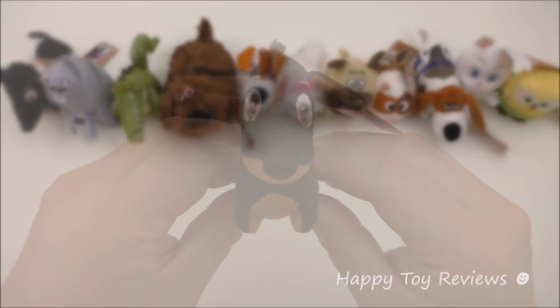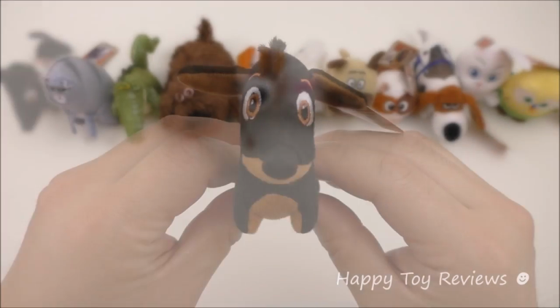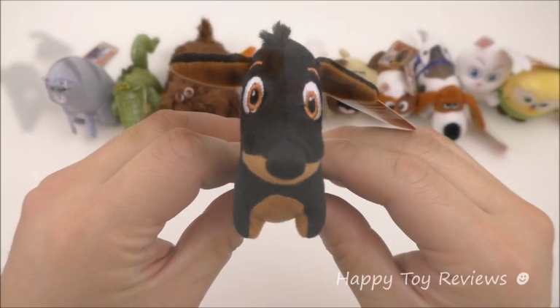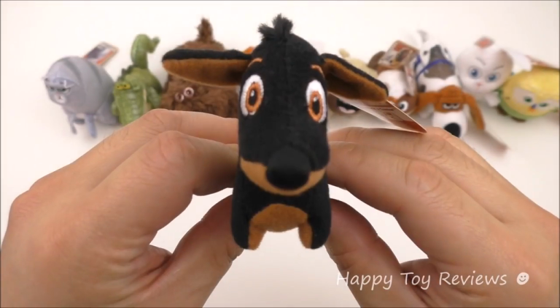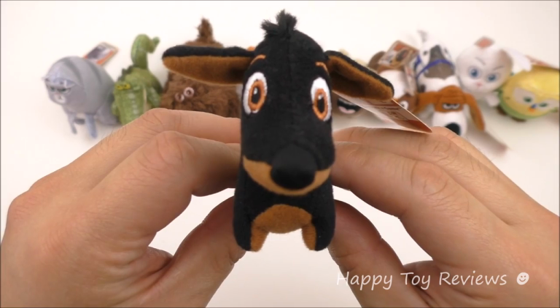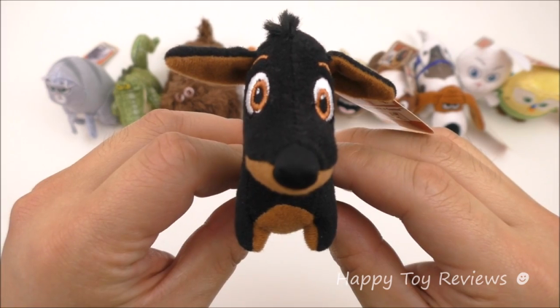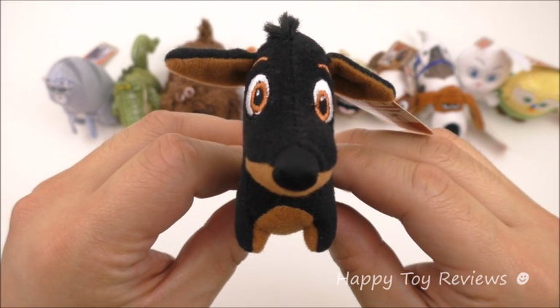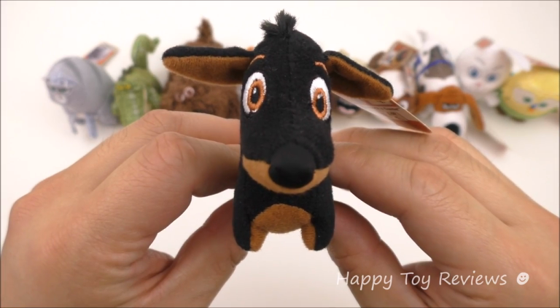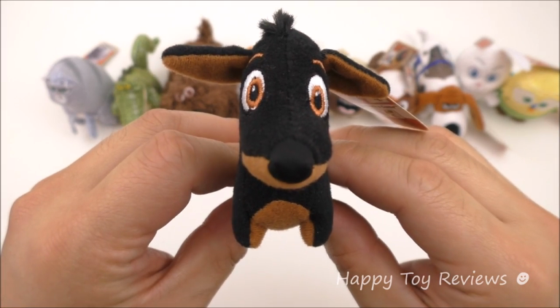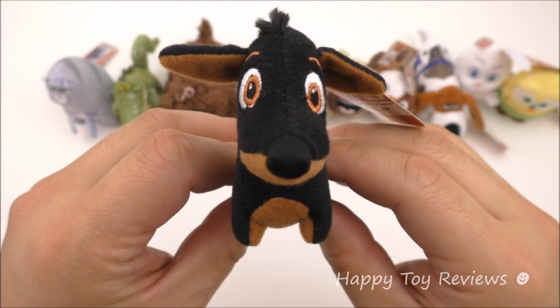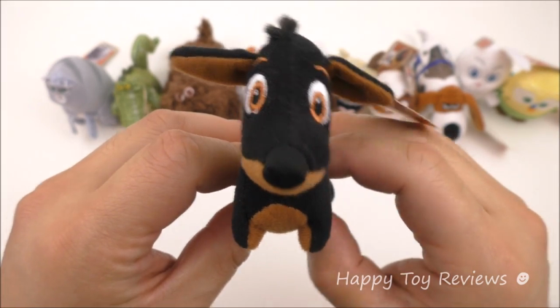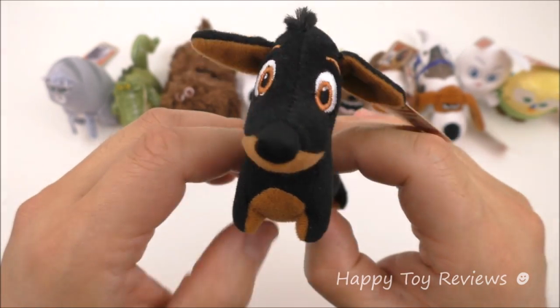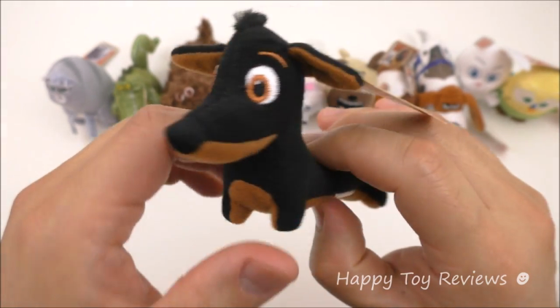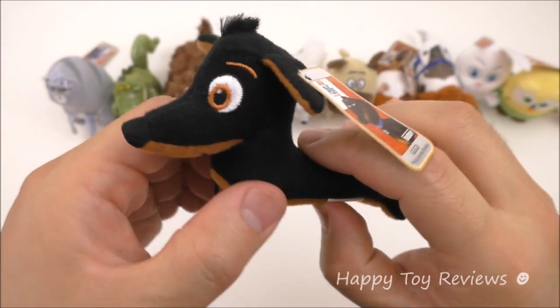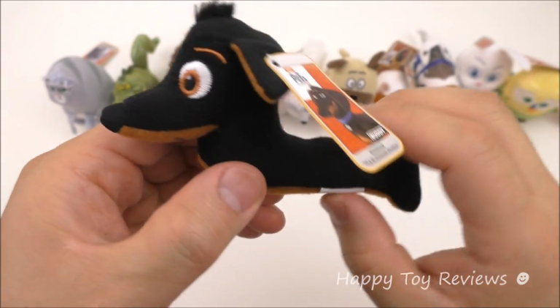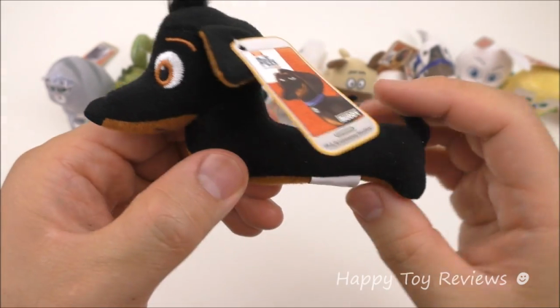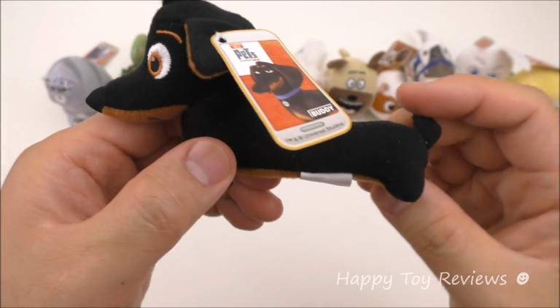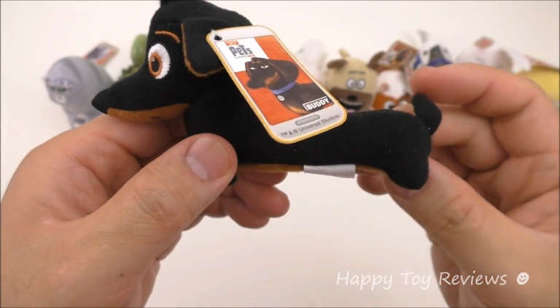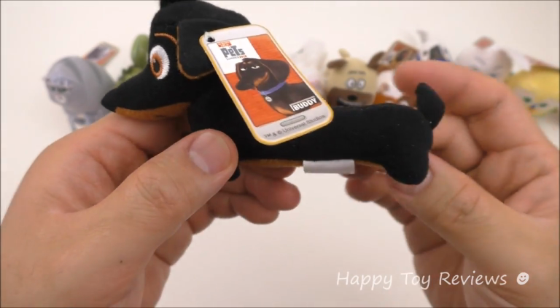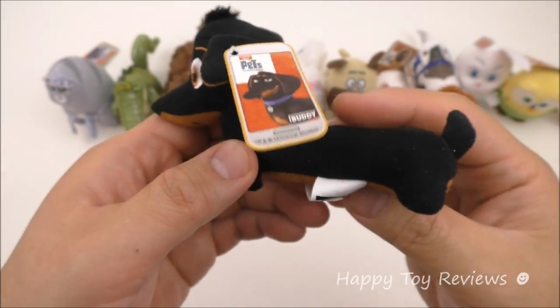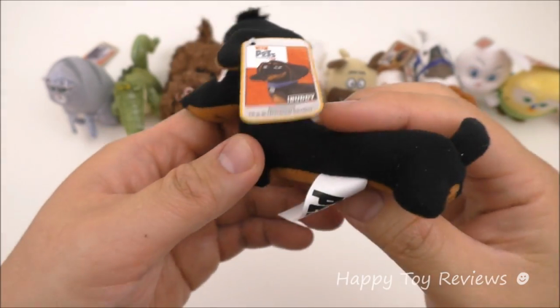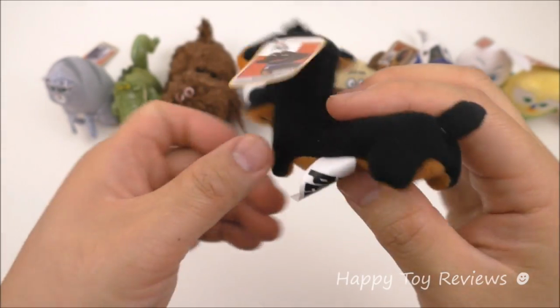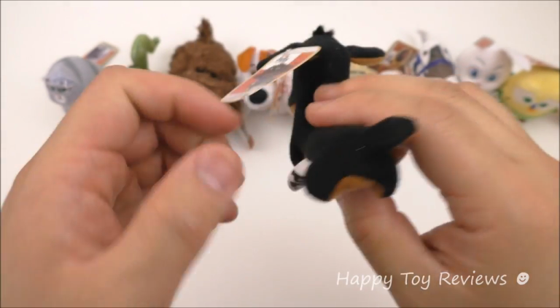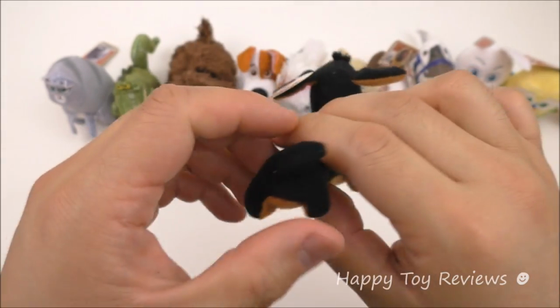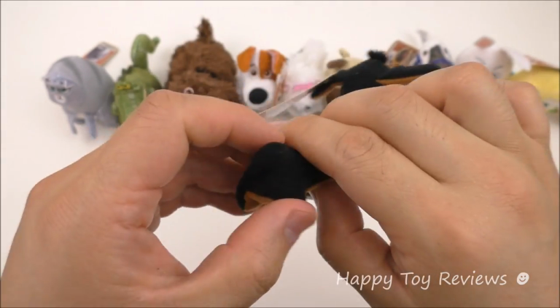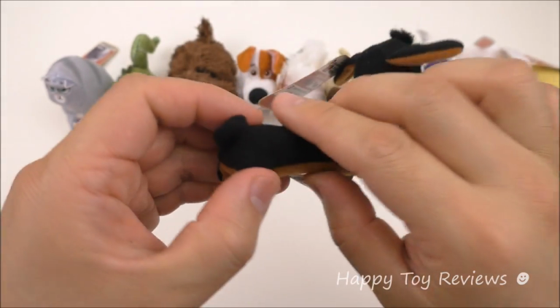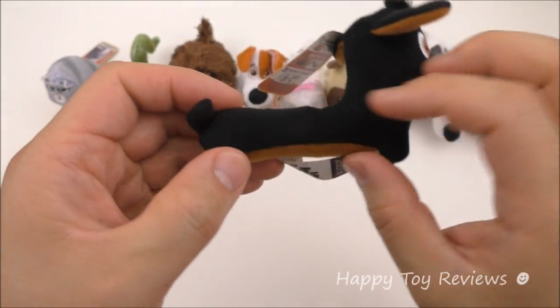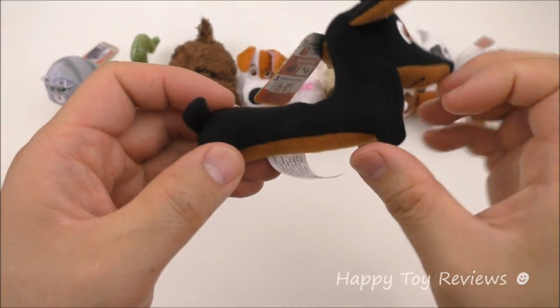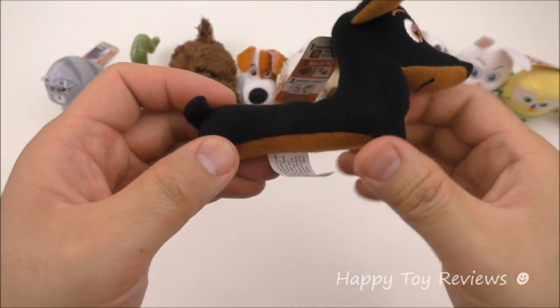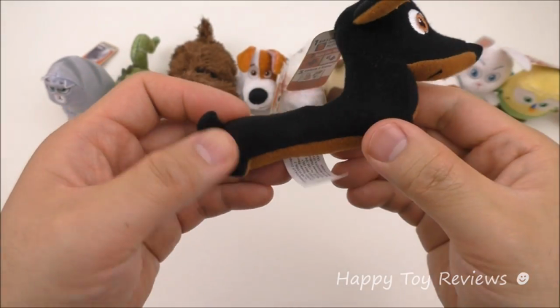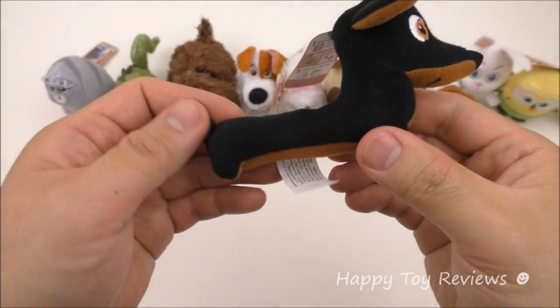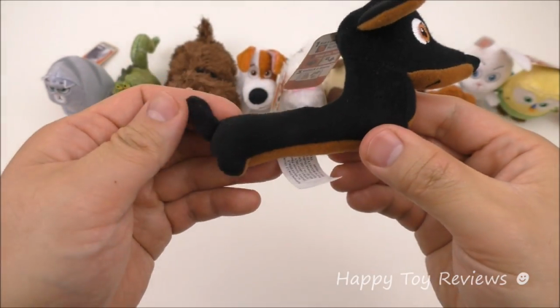Toy number 1 is Buddy and he's a Dachshund. There he is — he's a big long hot dog.